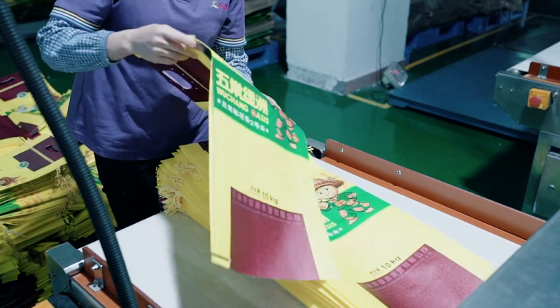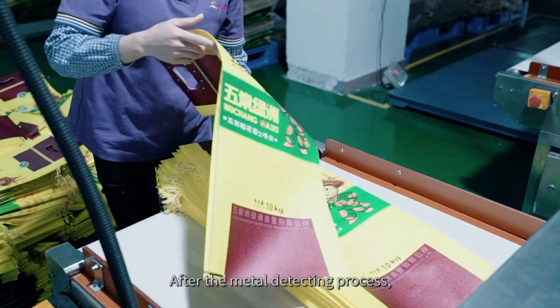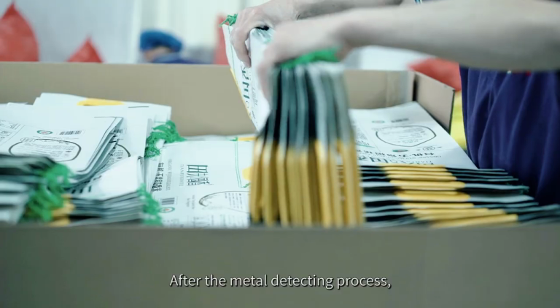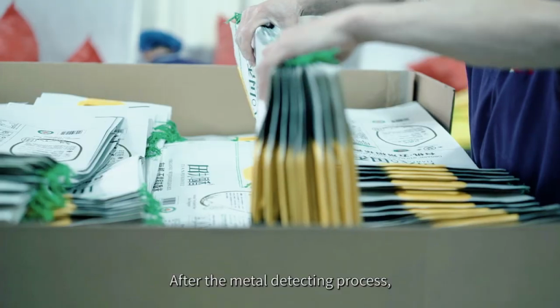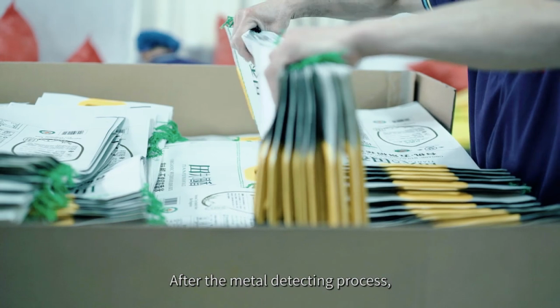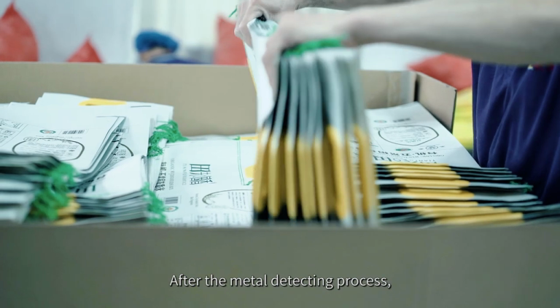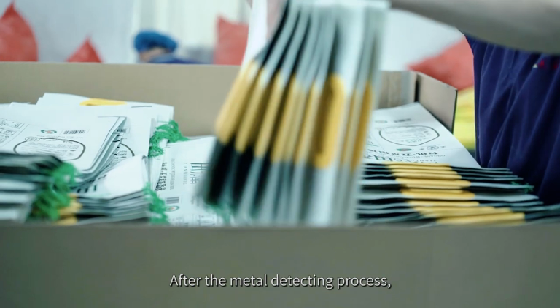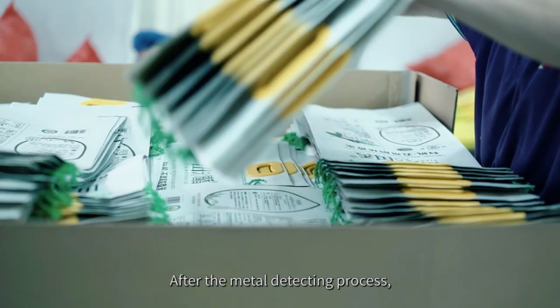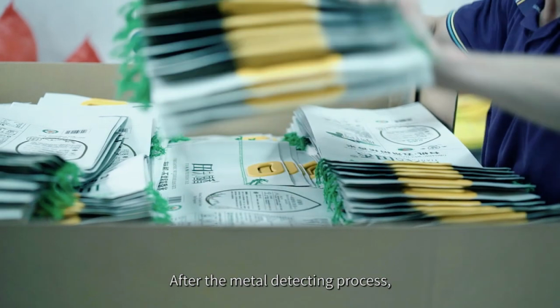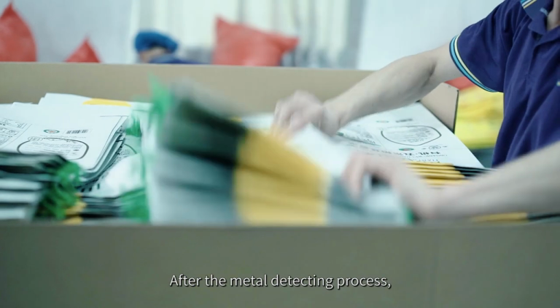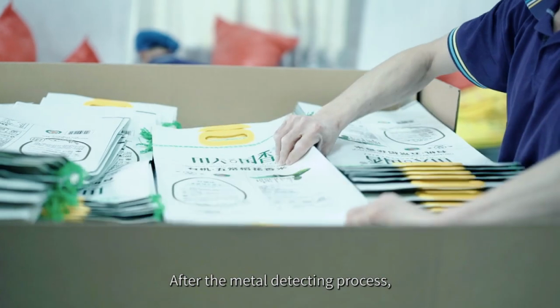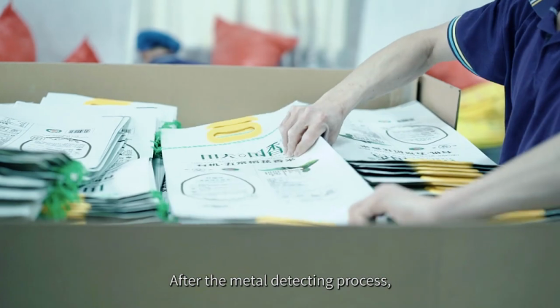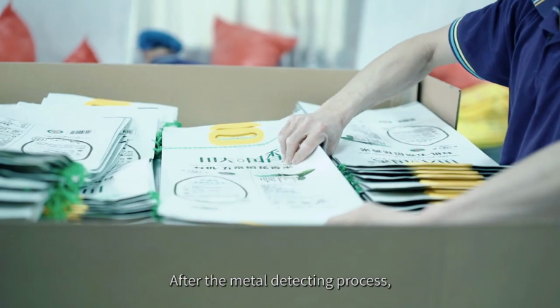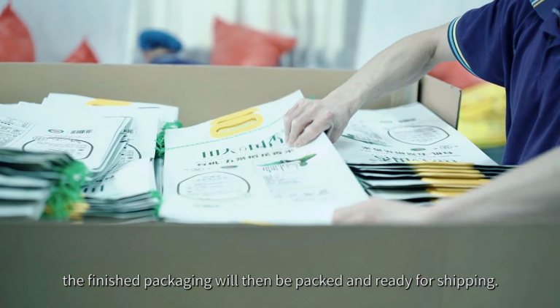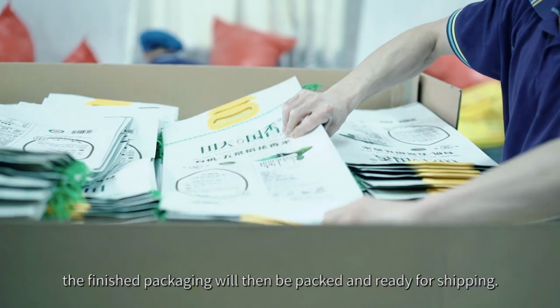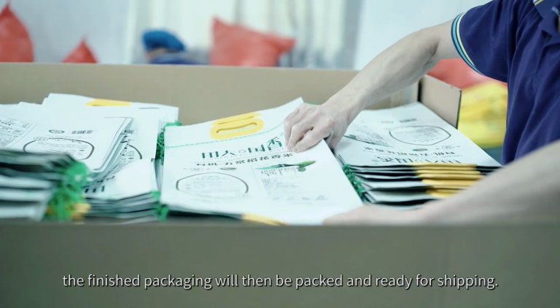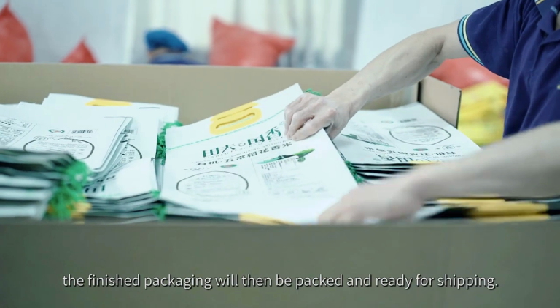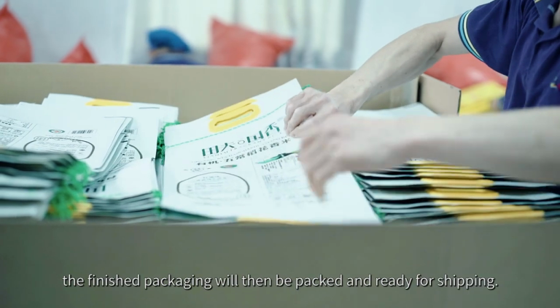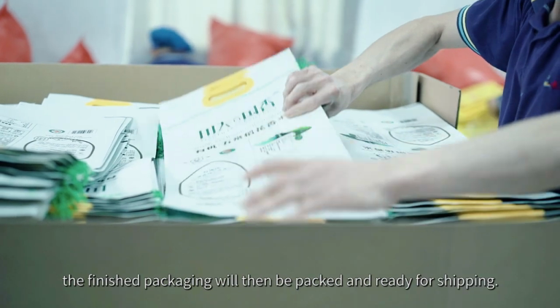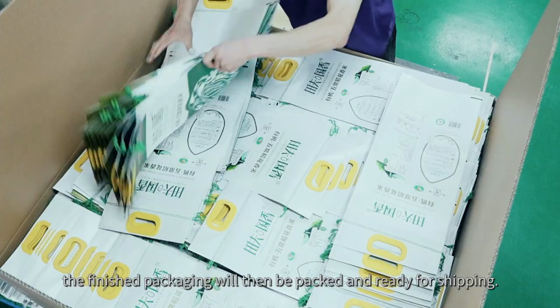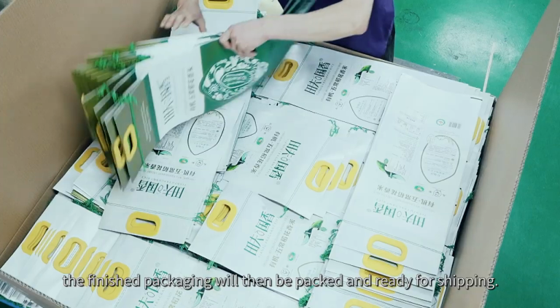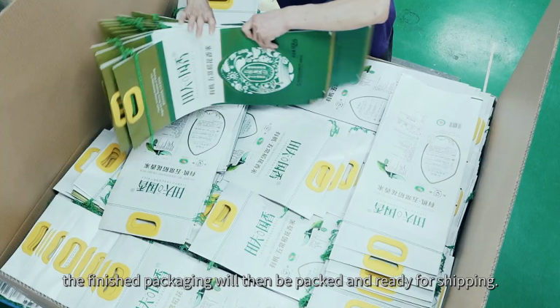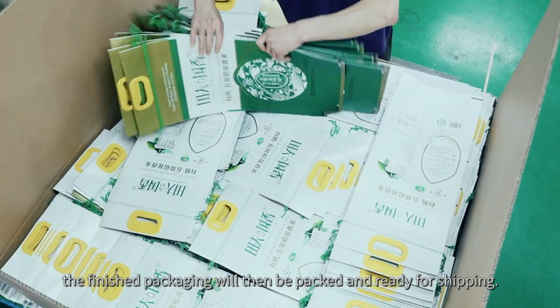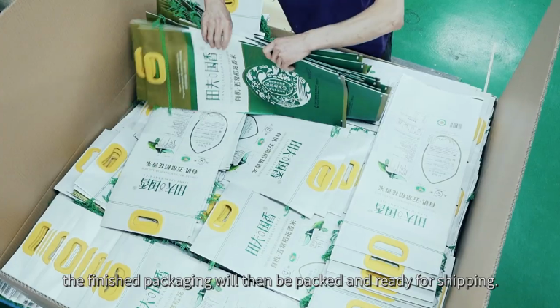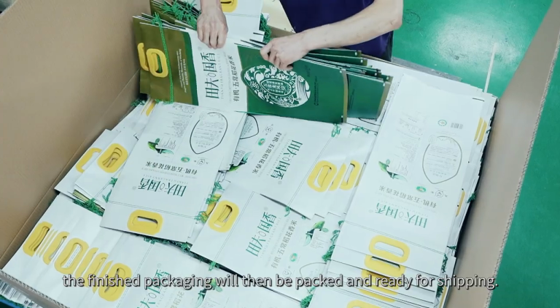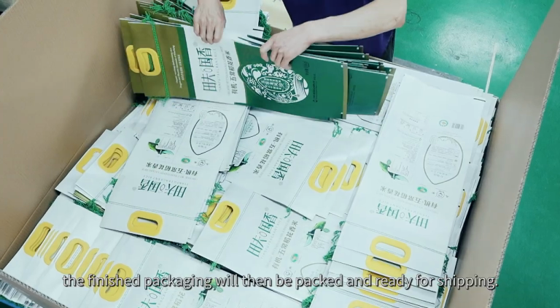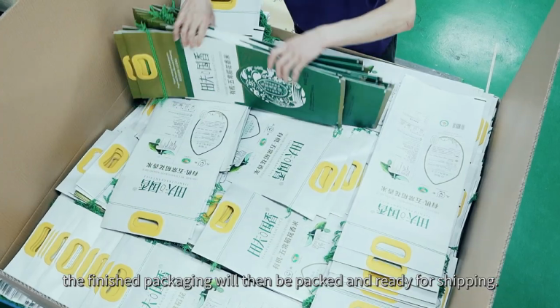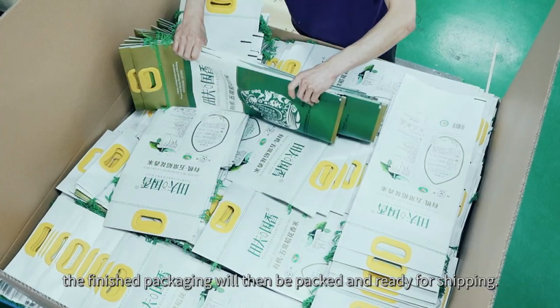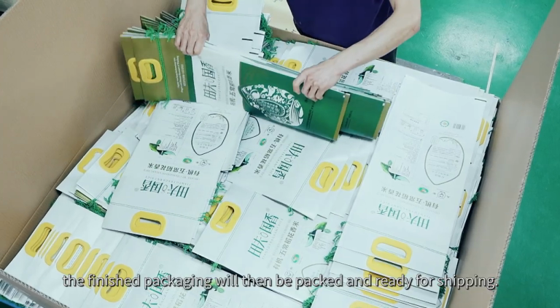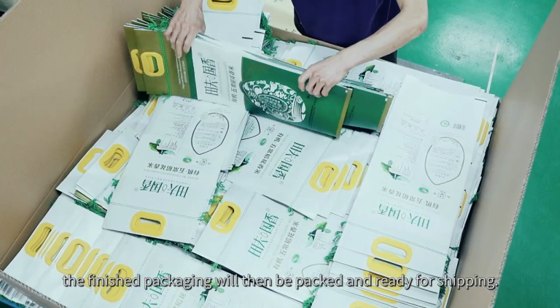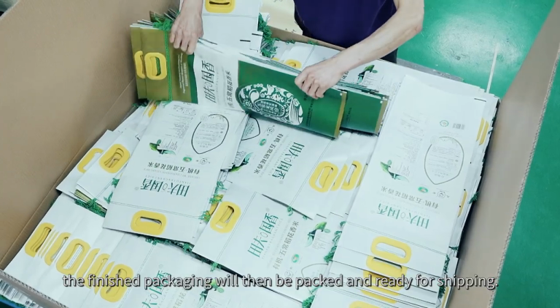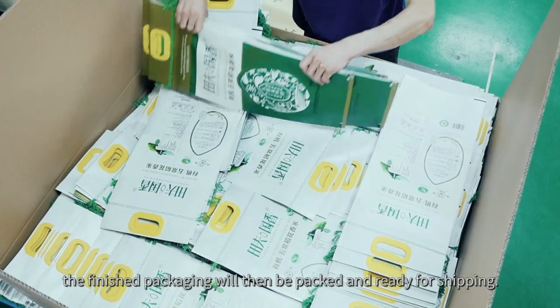After the metal detecting process, the finished packaging will then be packed and ready for shipping.